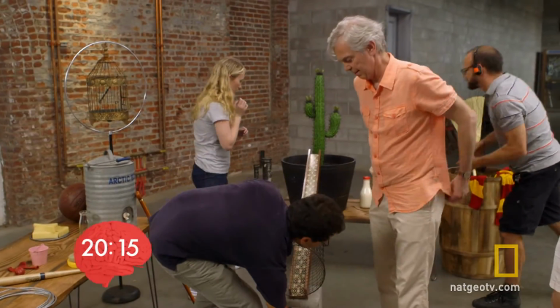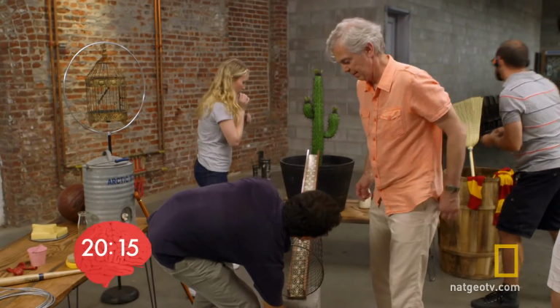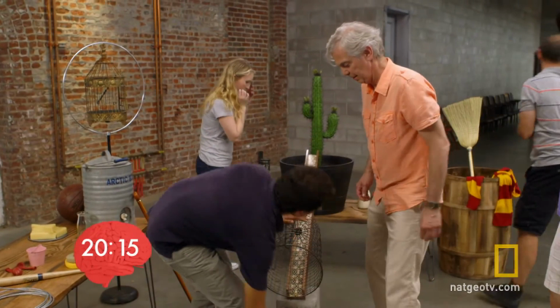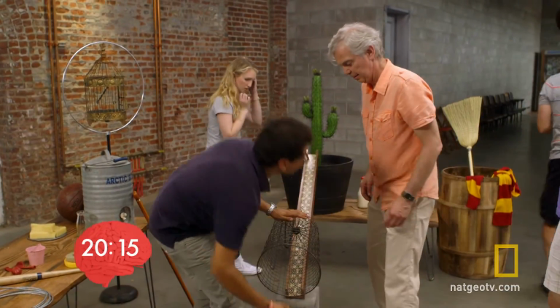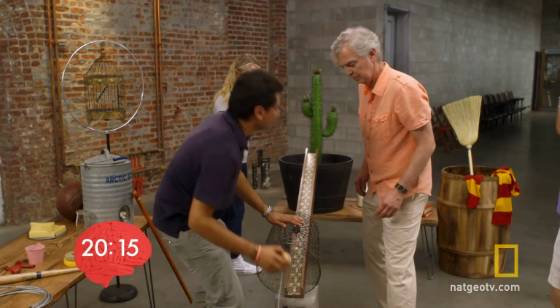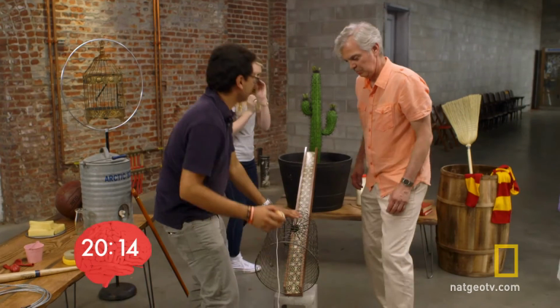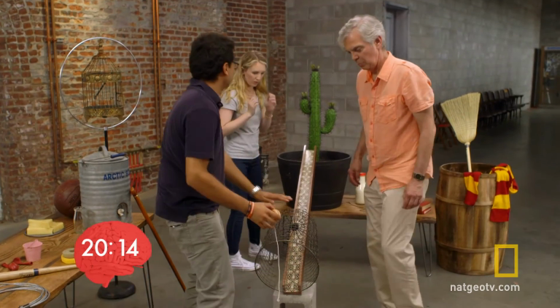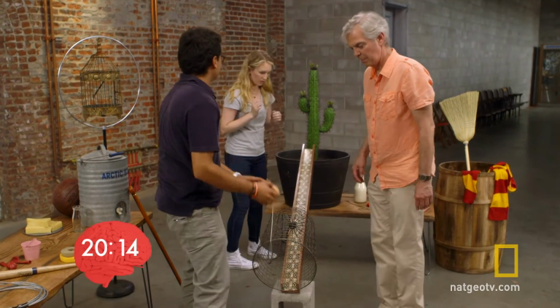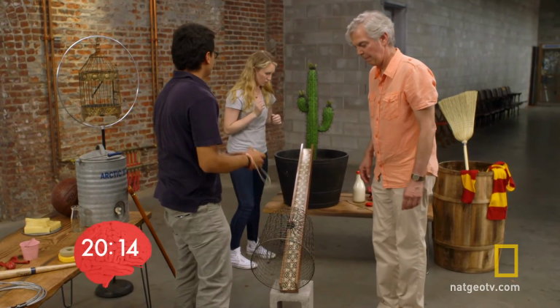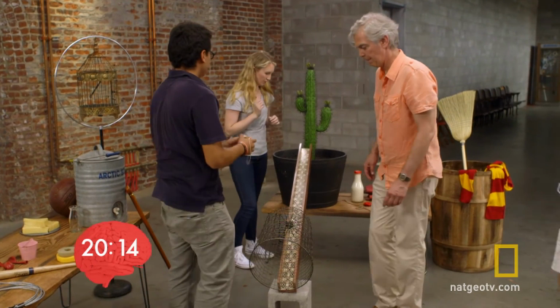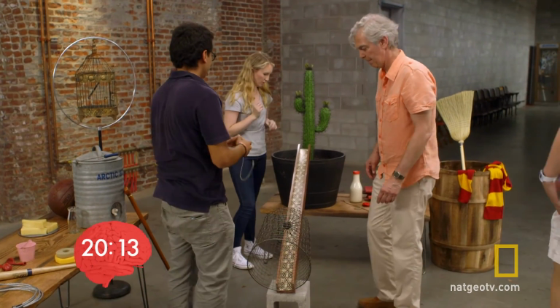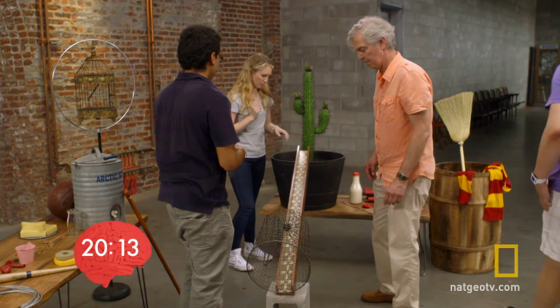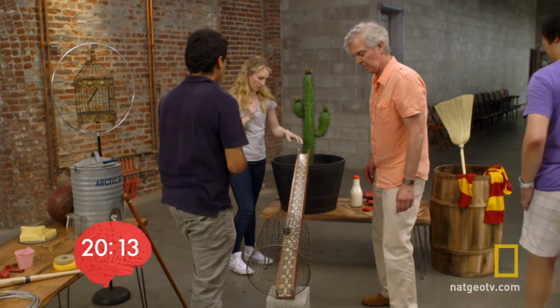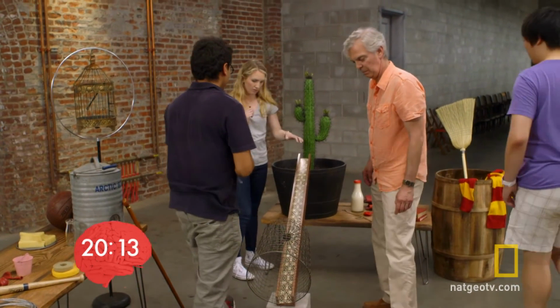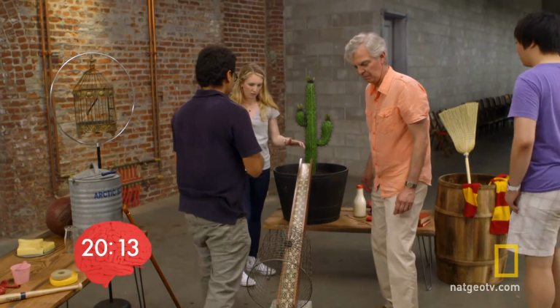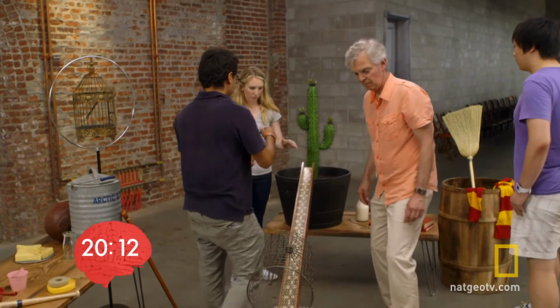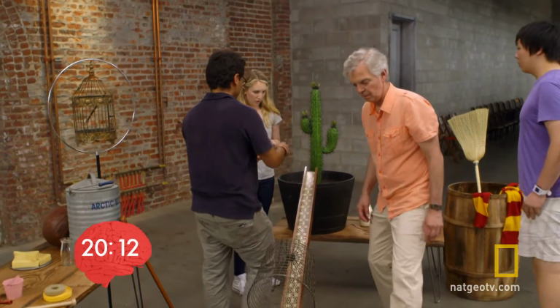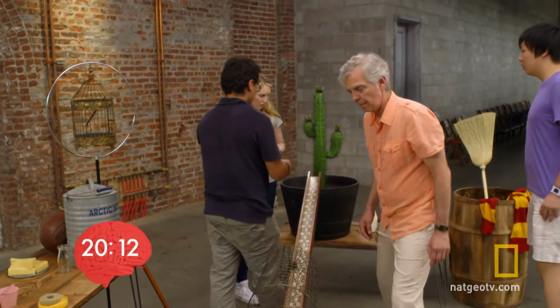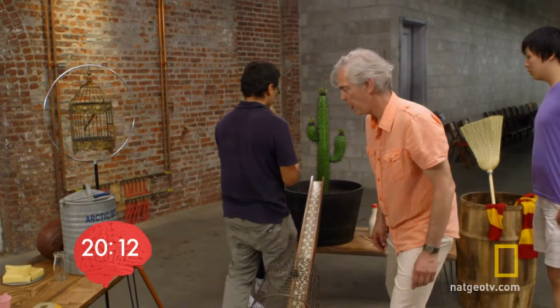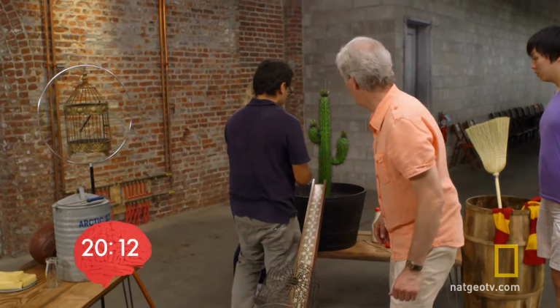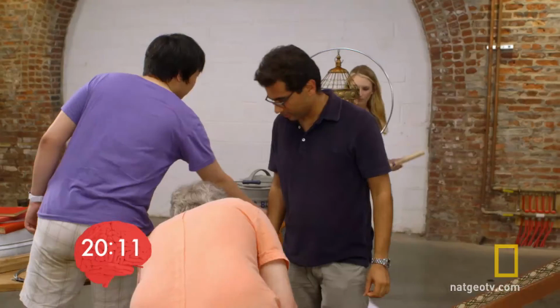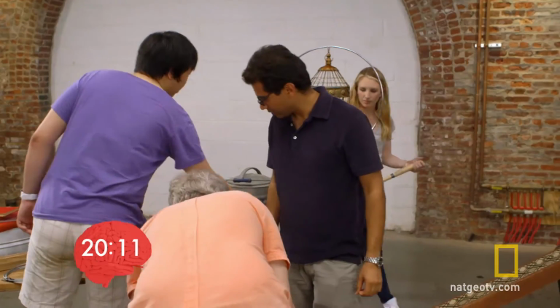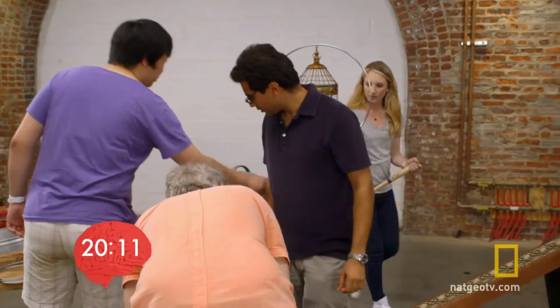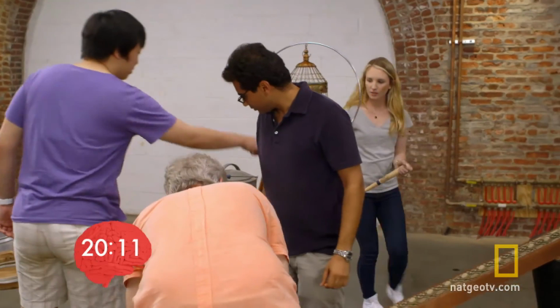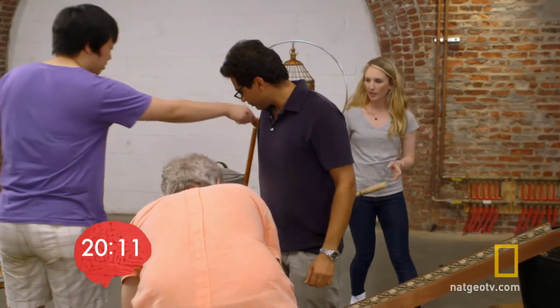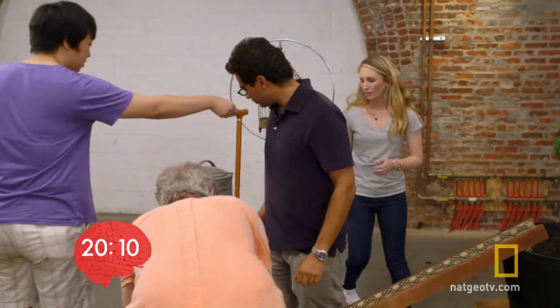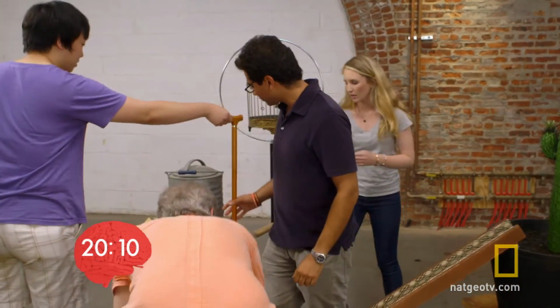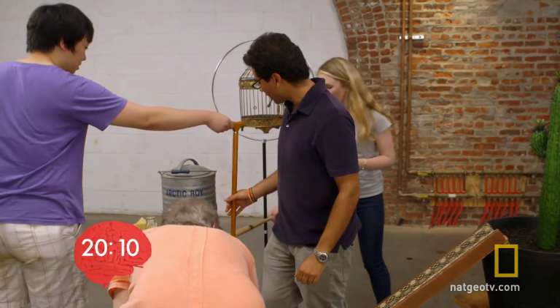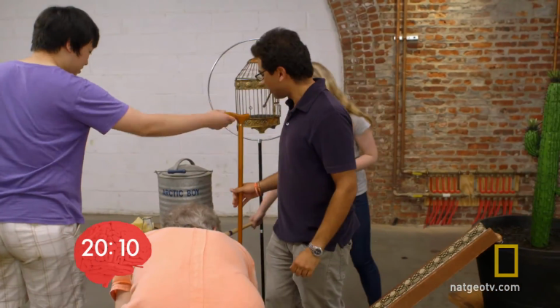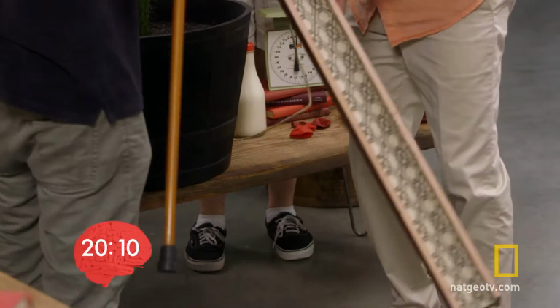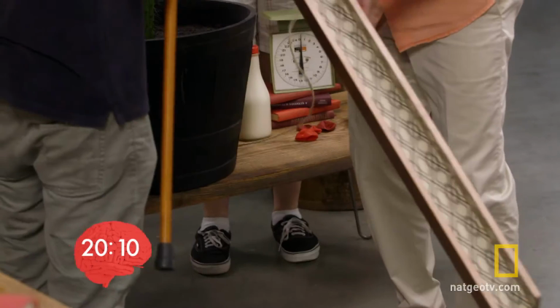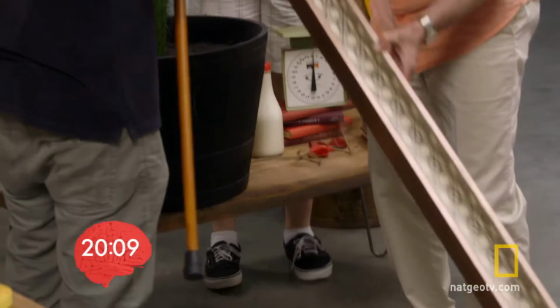With one section working, the friends try to figure out something to push the yo-yo. They quickly land on using another item, agreeing it's a better approach.